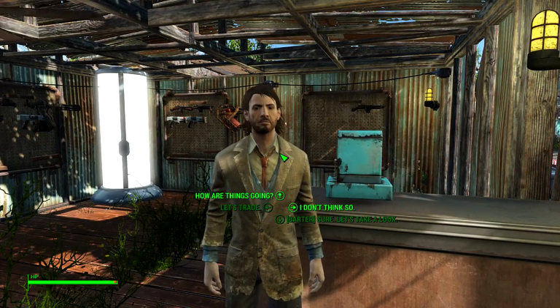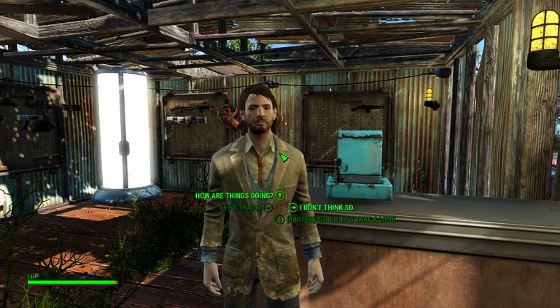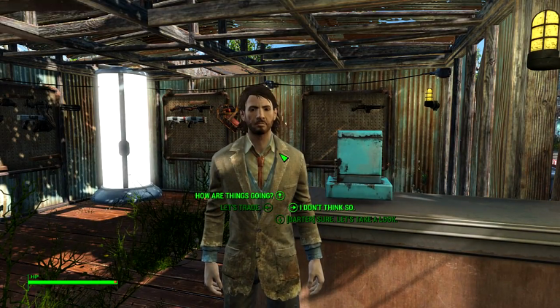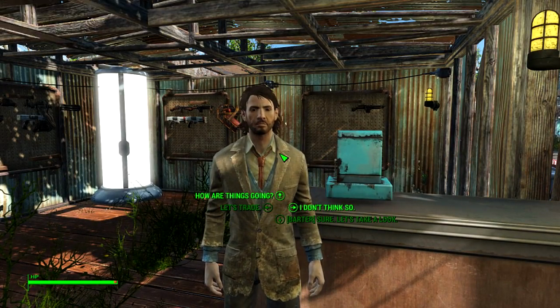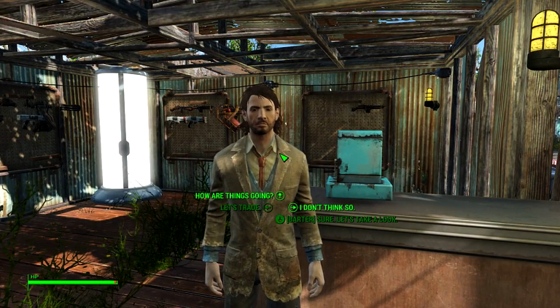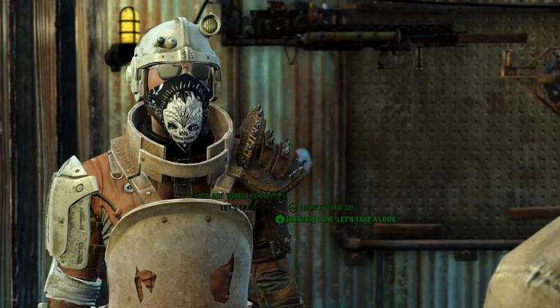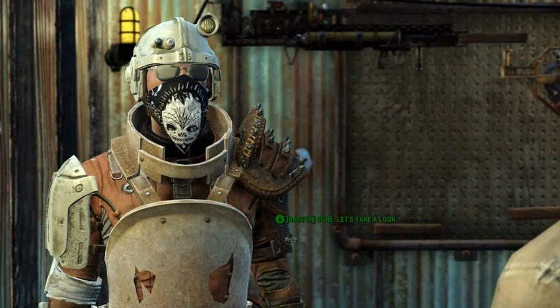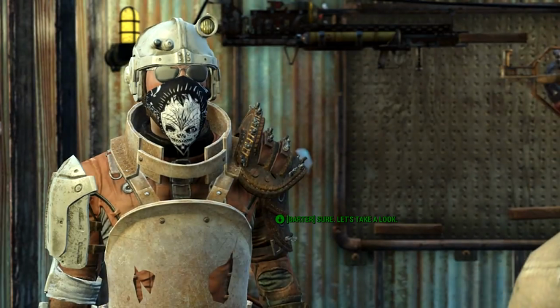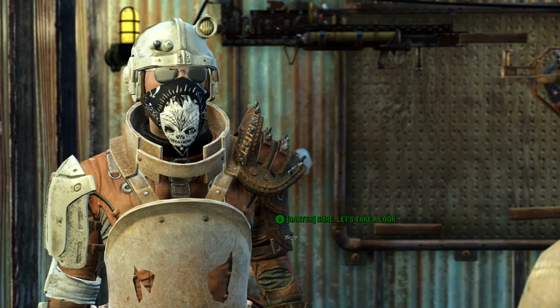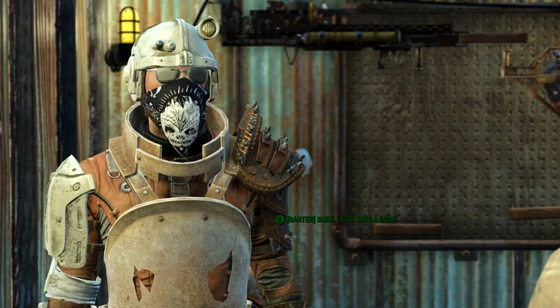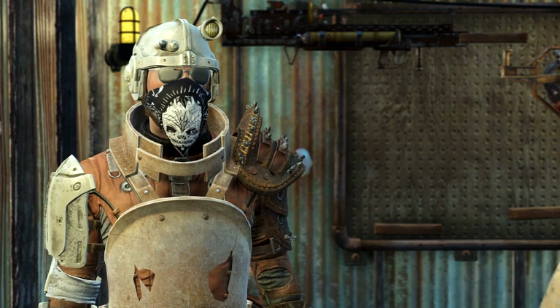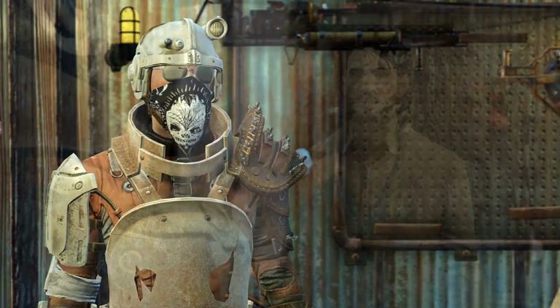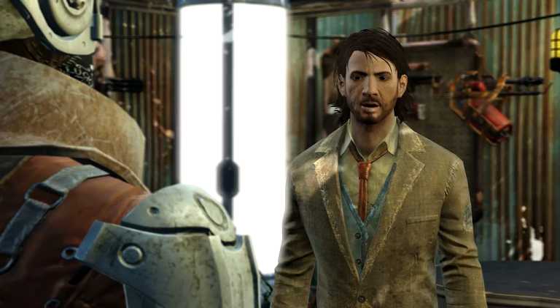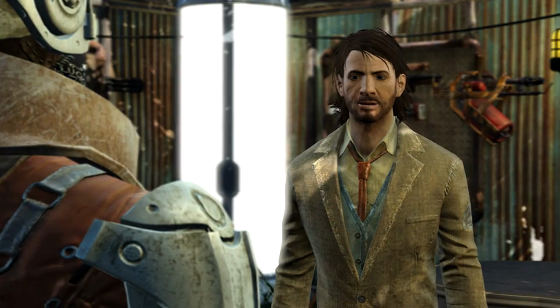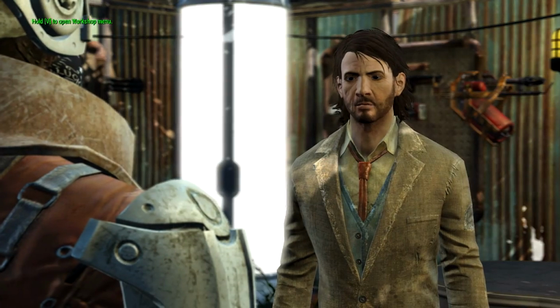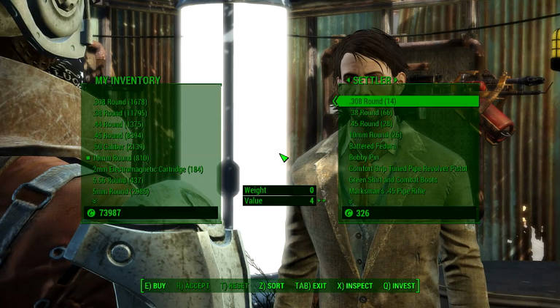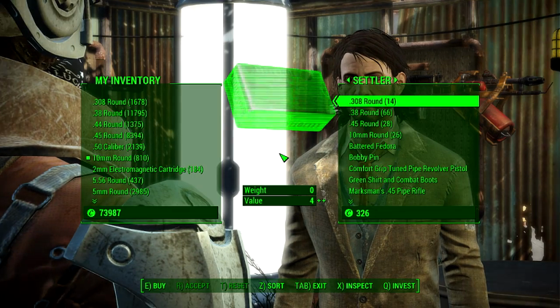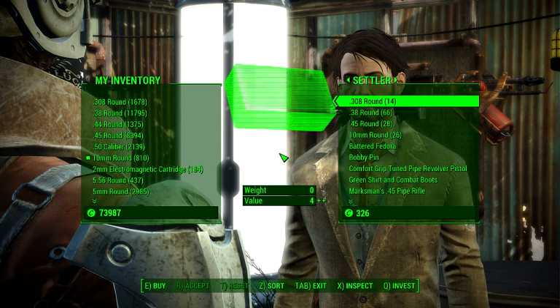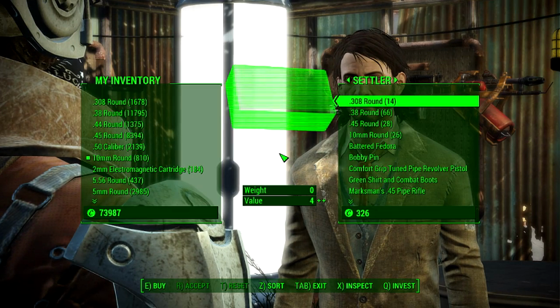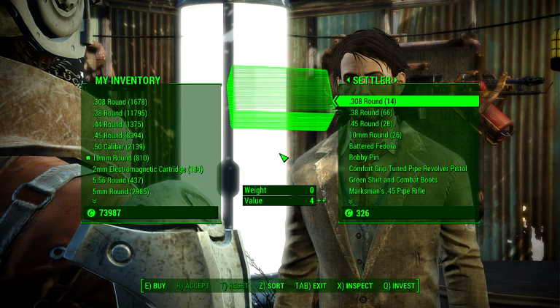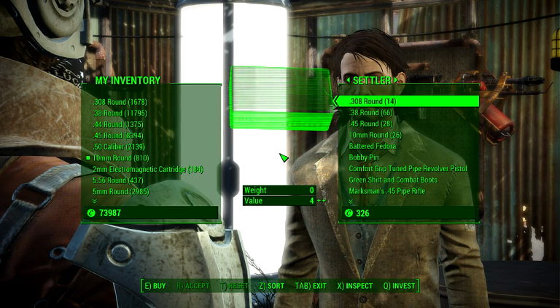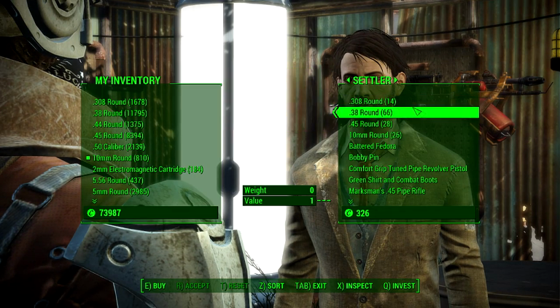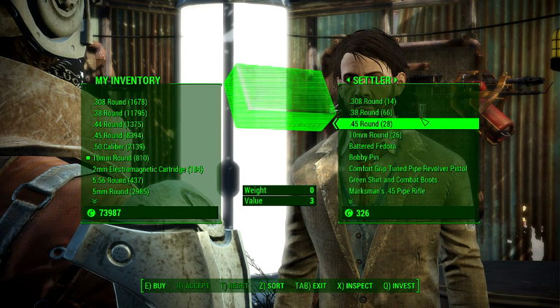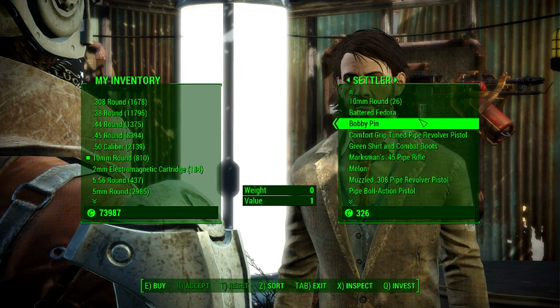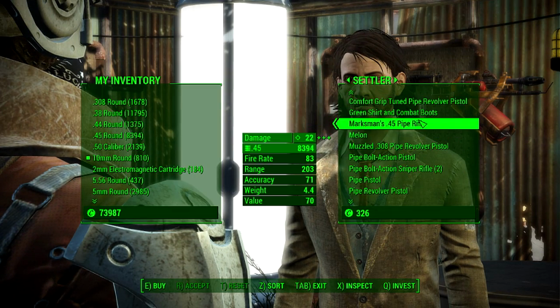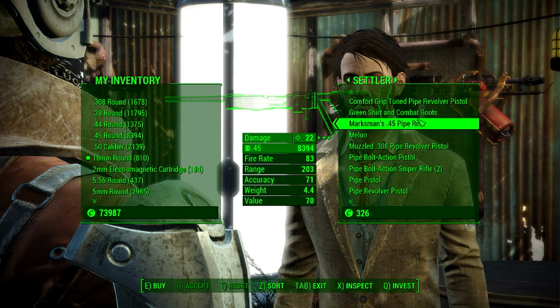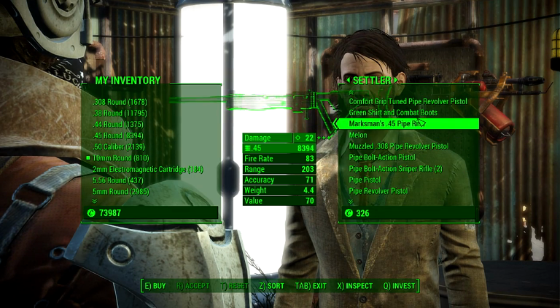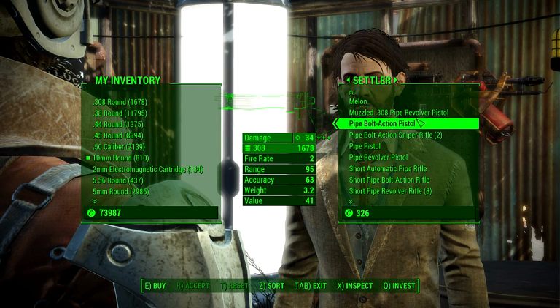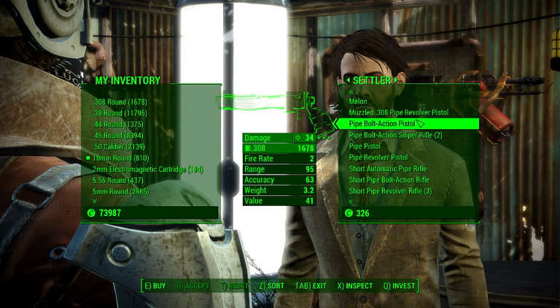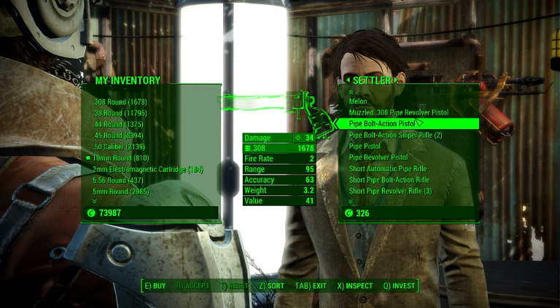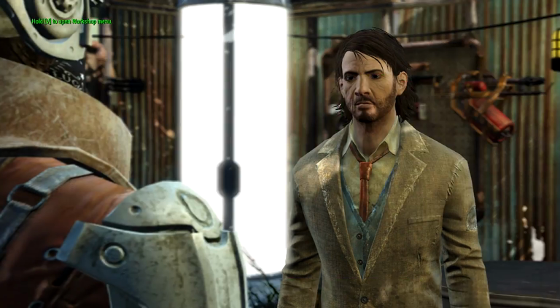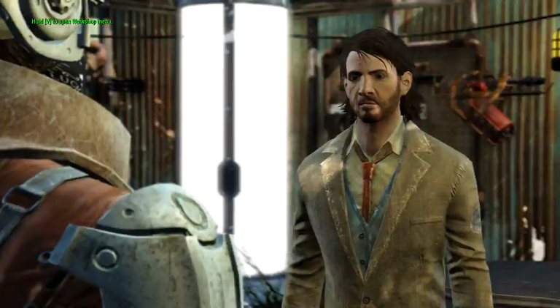And there you go — you have the bottom menu, which means he can sell his weapons, and there's all the goodies. So that's how you set up a shop.